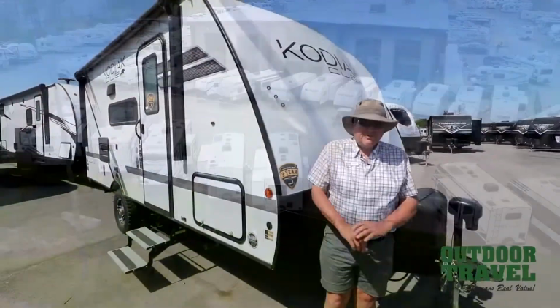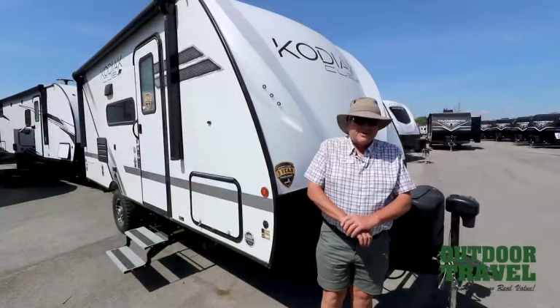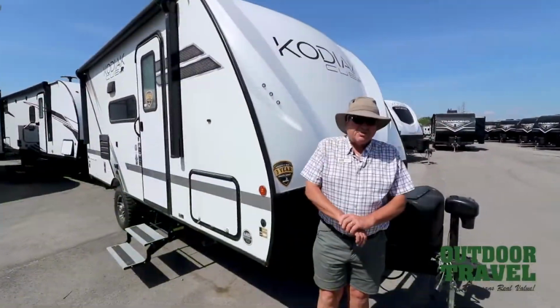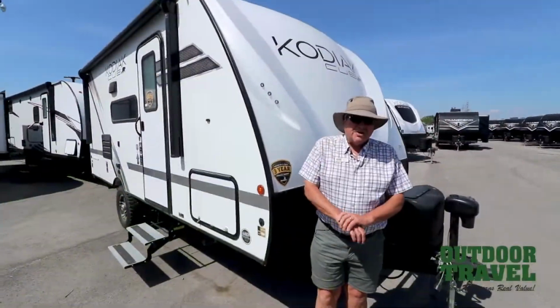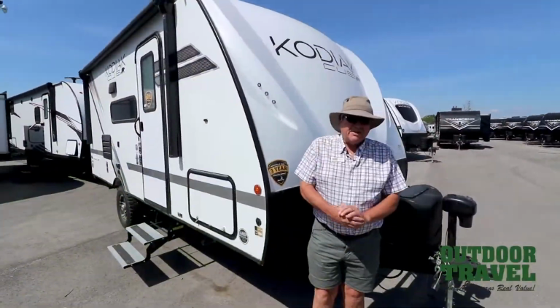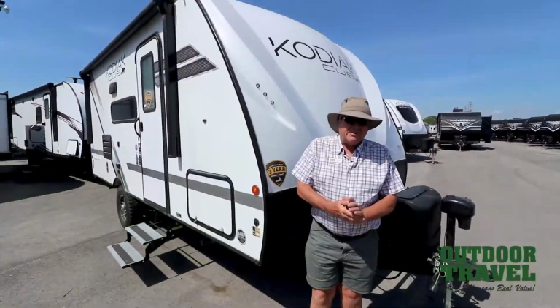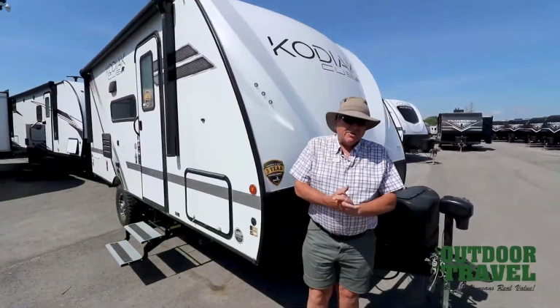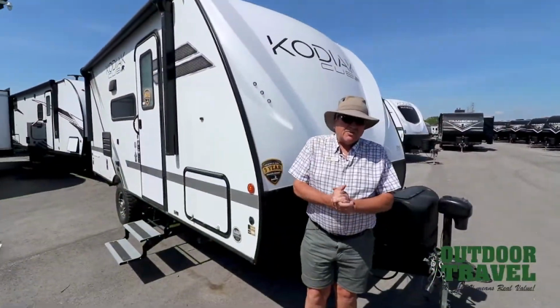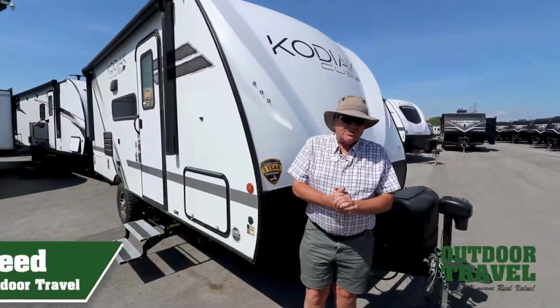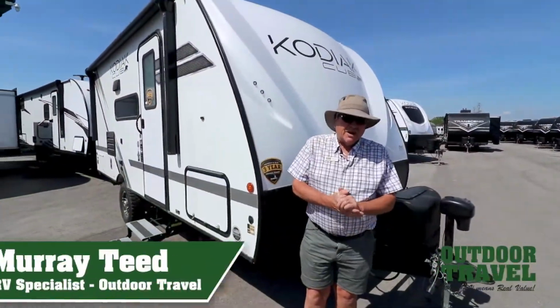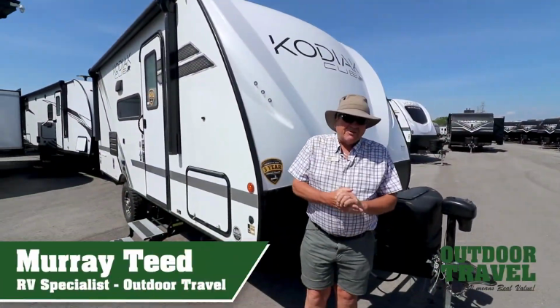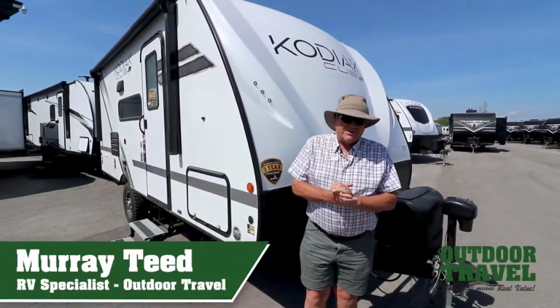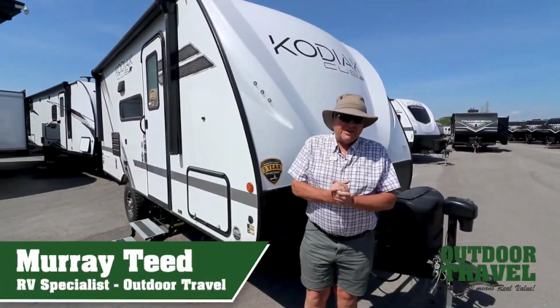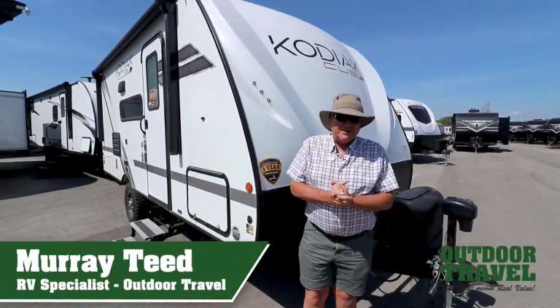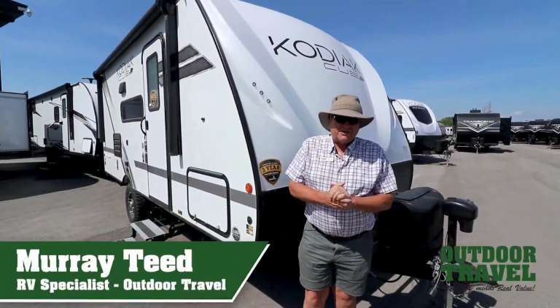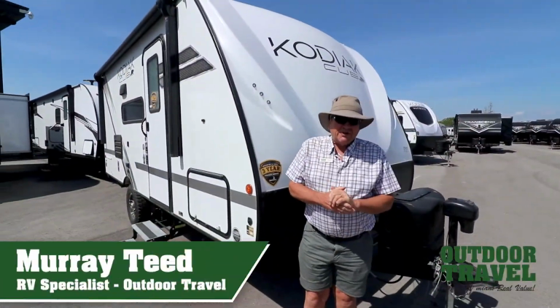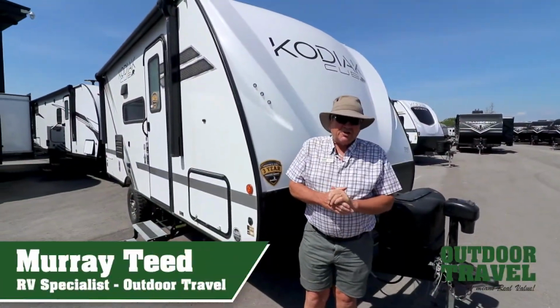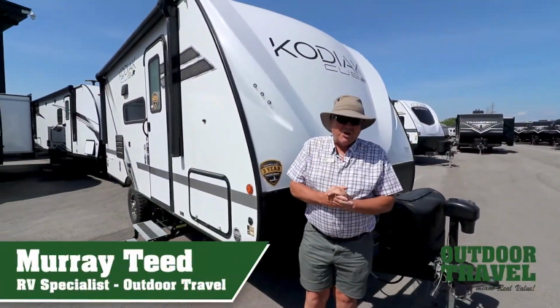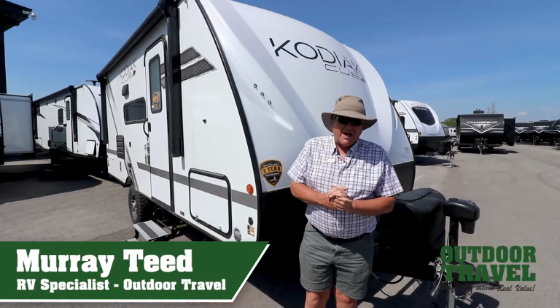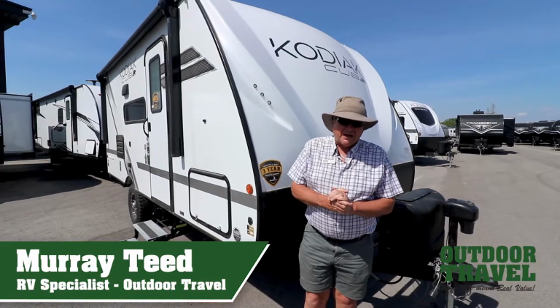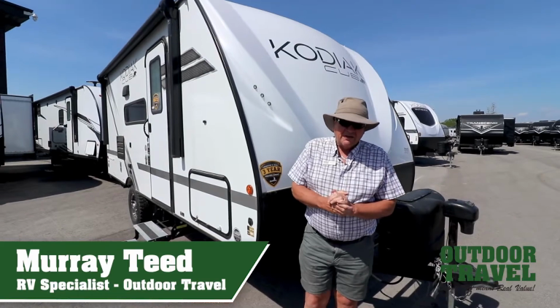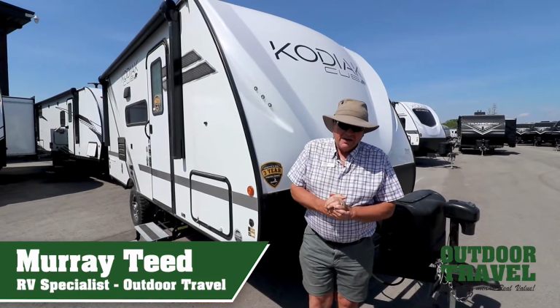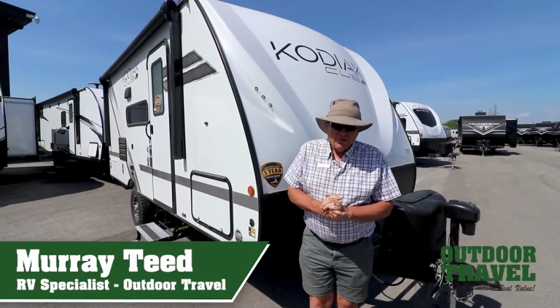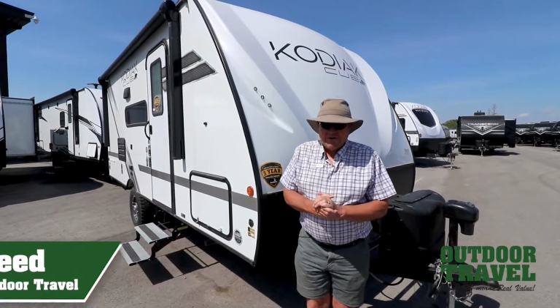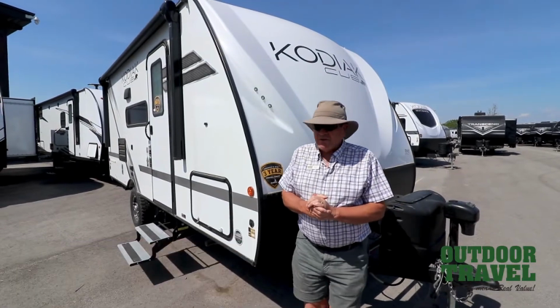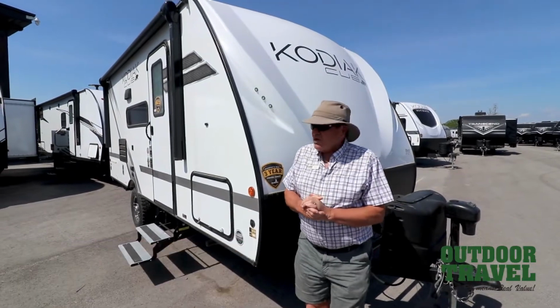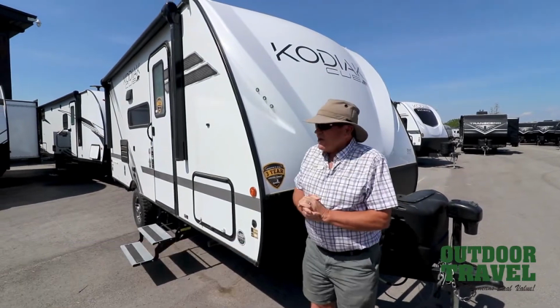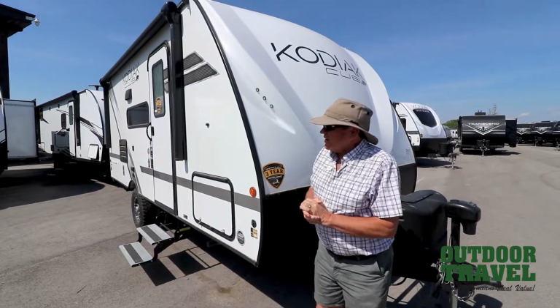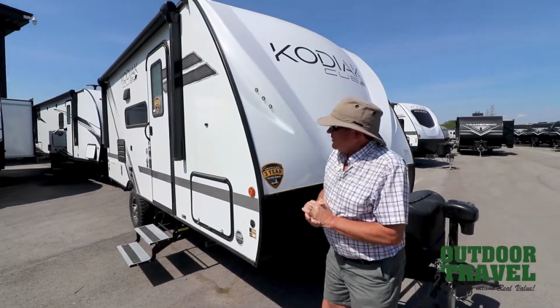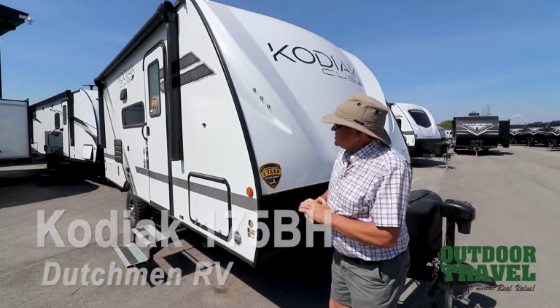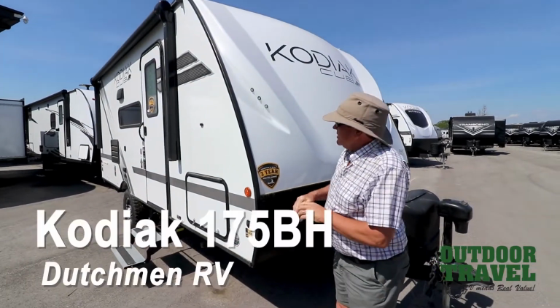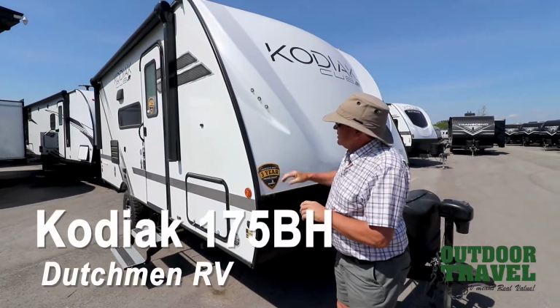This is Murray T from Outdoor Travel. This is the Dutchman Kodiak — we've taken the Kodiak on this year.